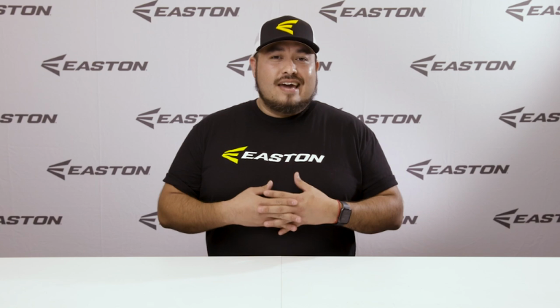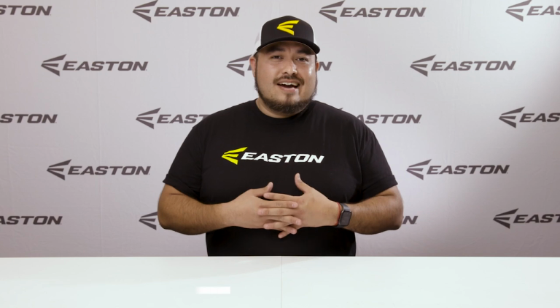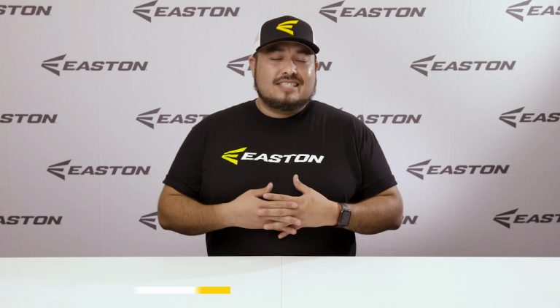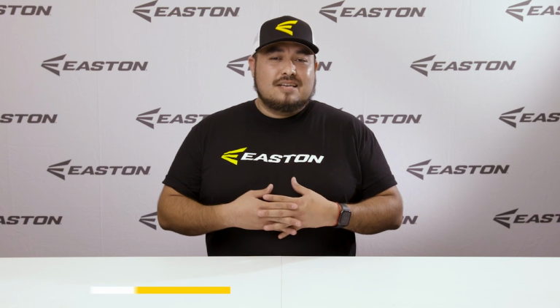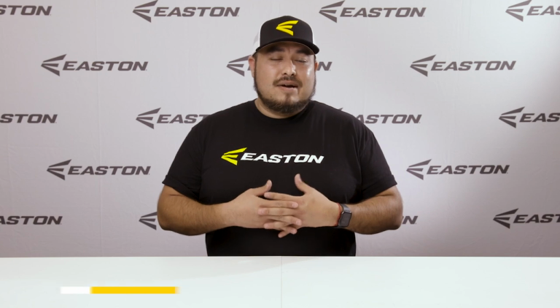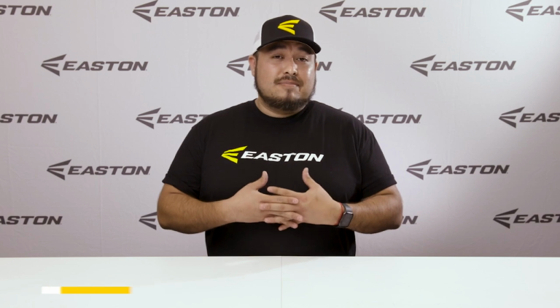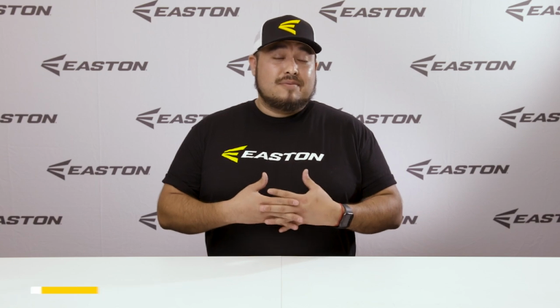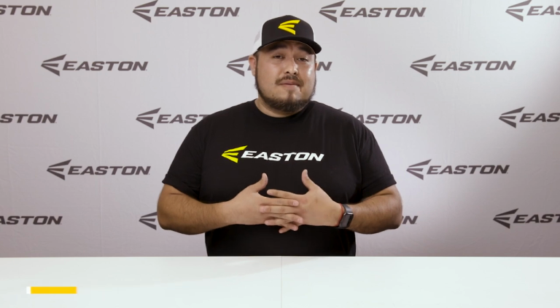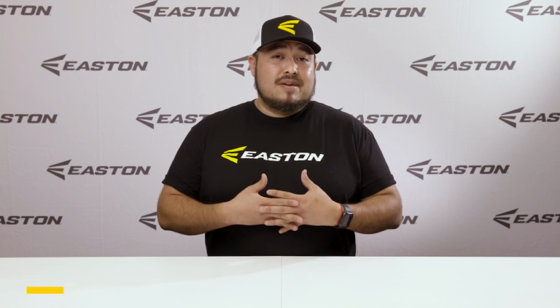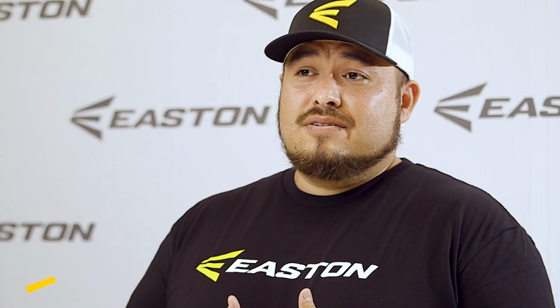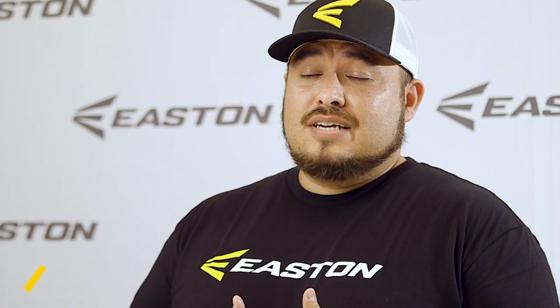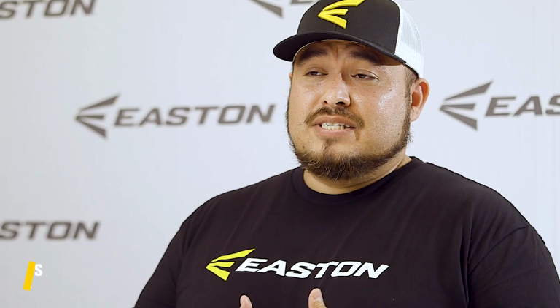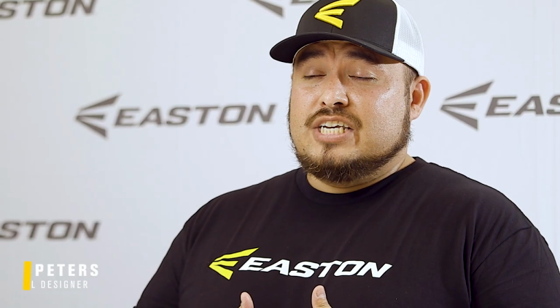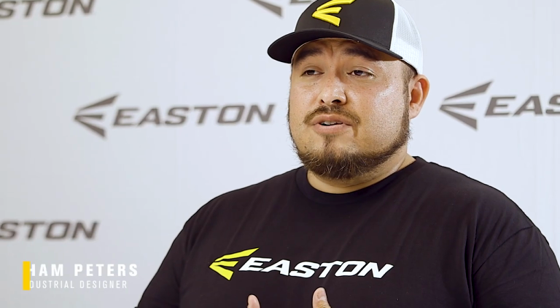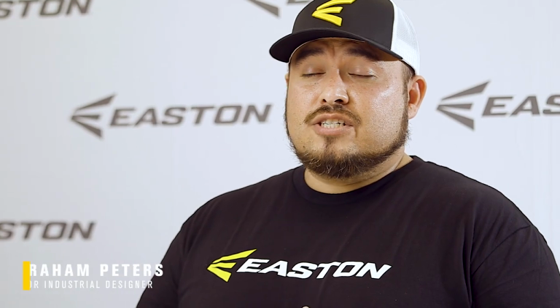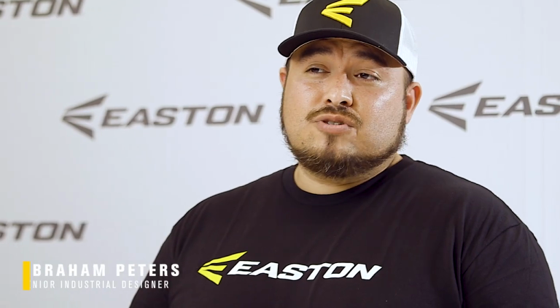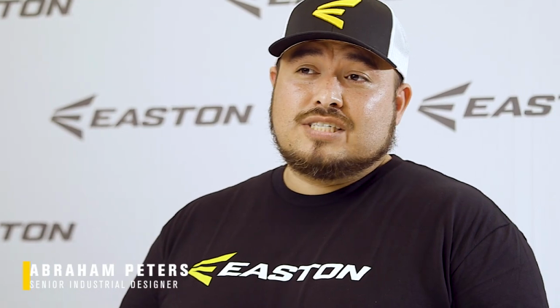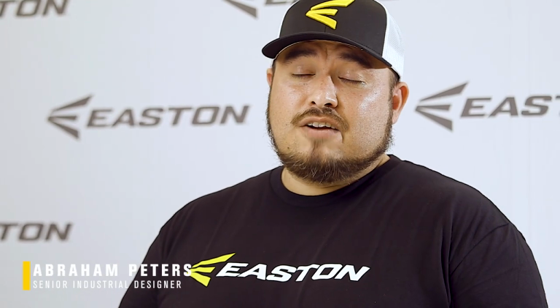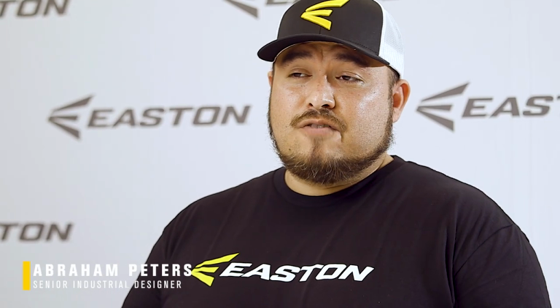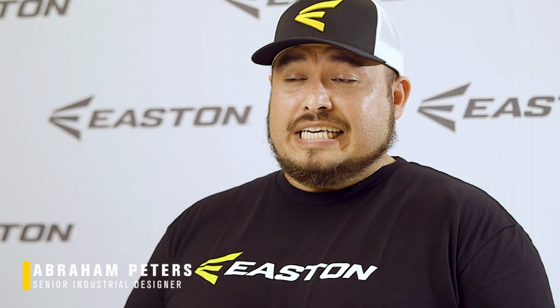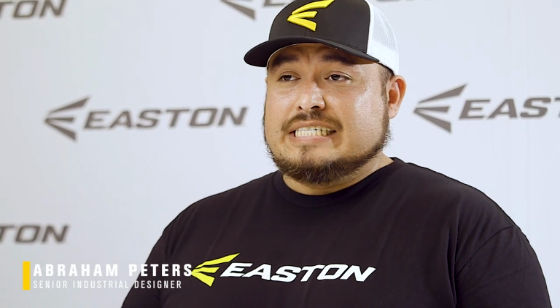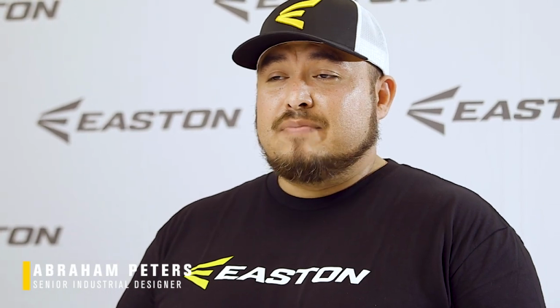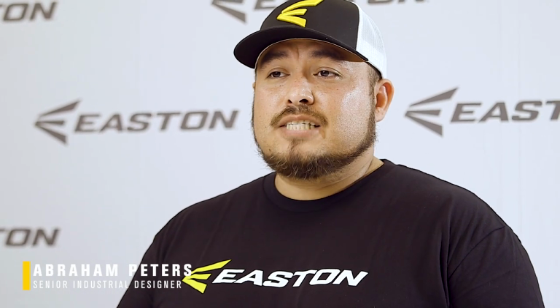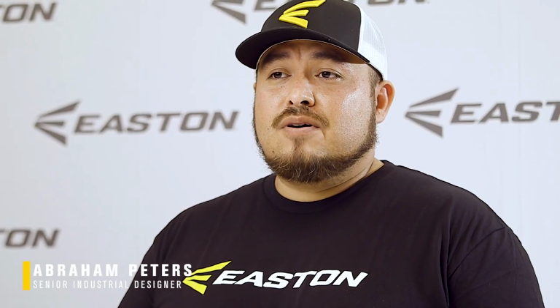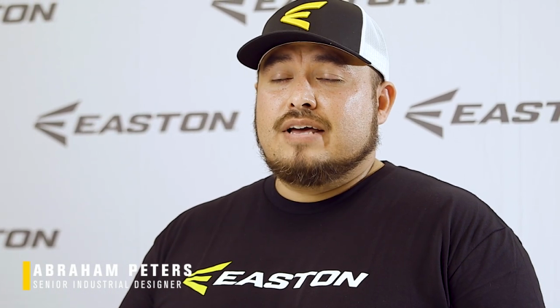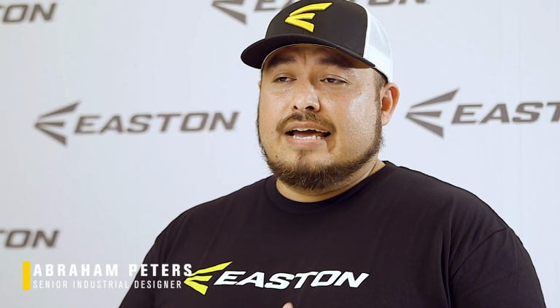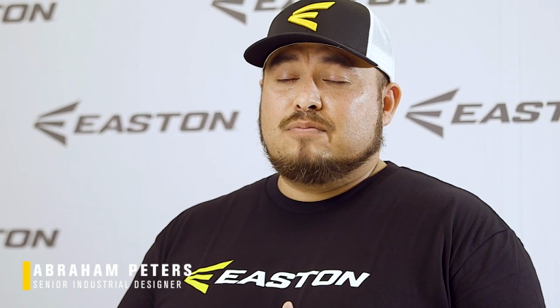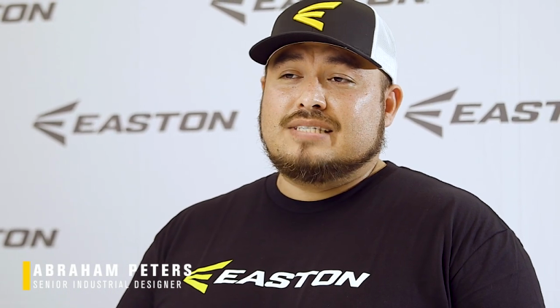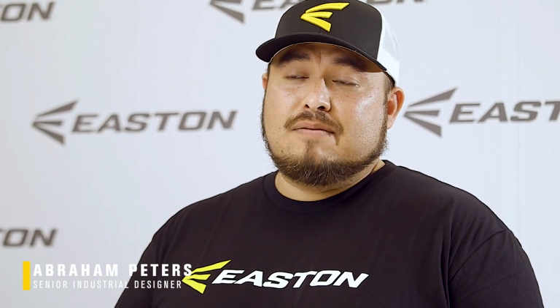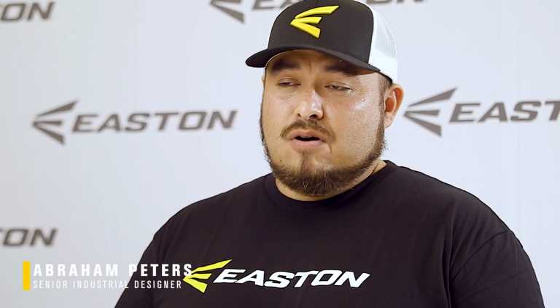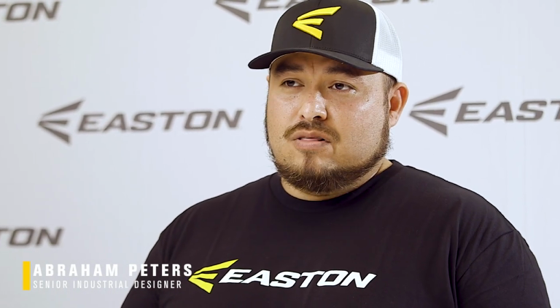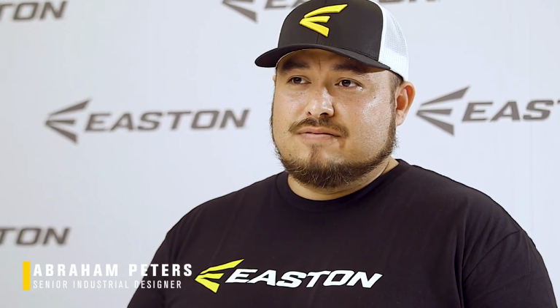Hey guys, my name is Abraham Peters. I'm a senior industrial designer for Easton Baseball and I help design ball gloves.